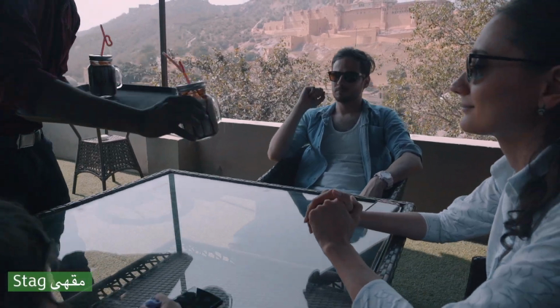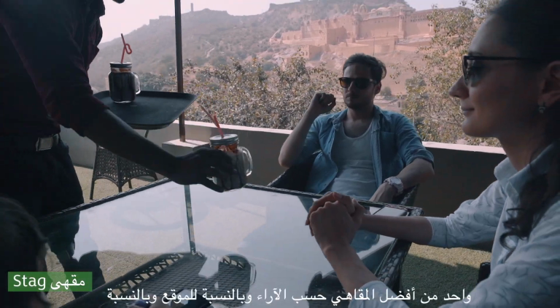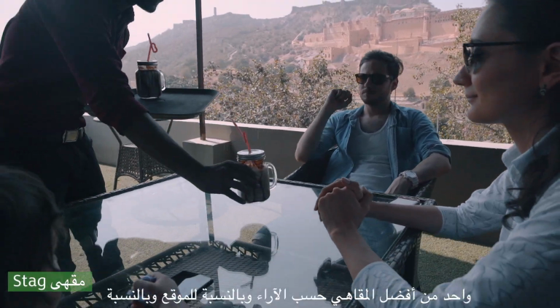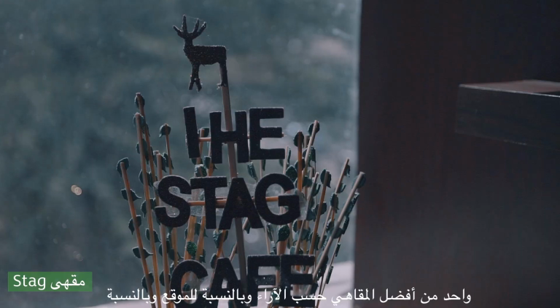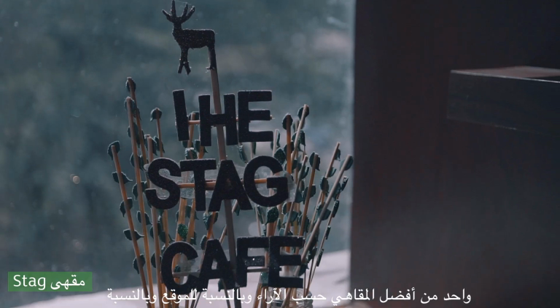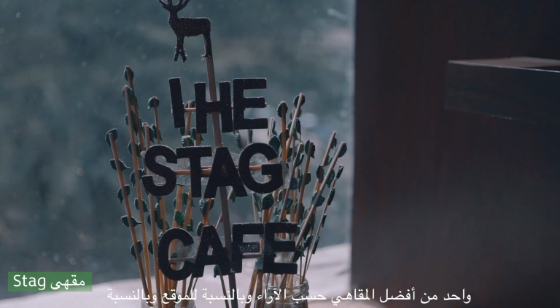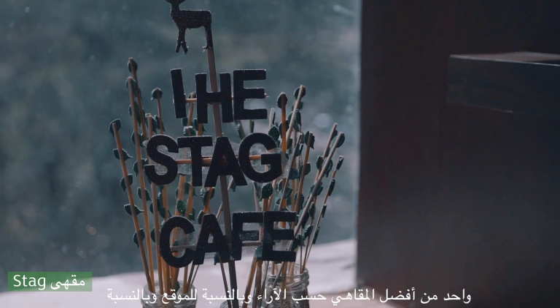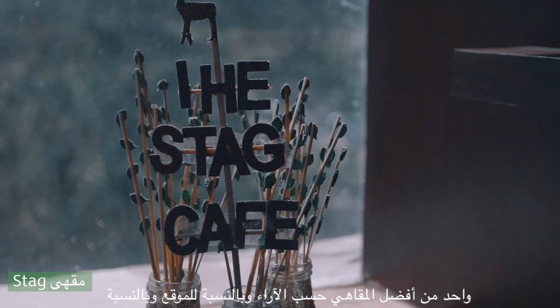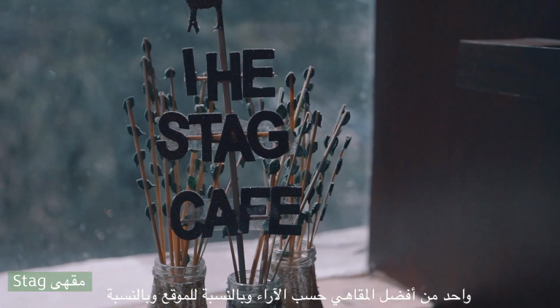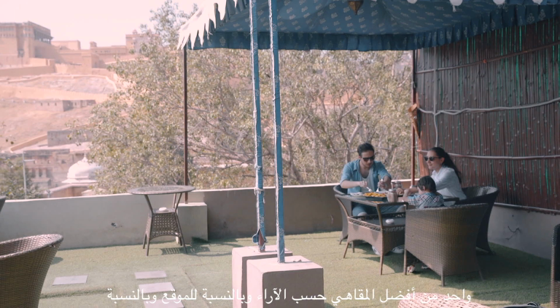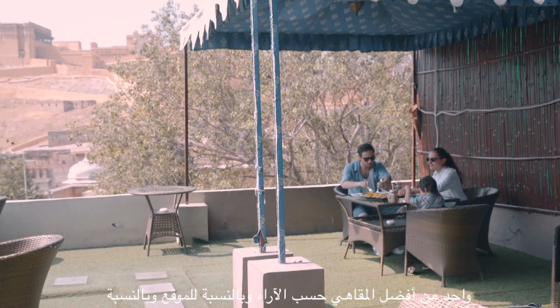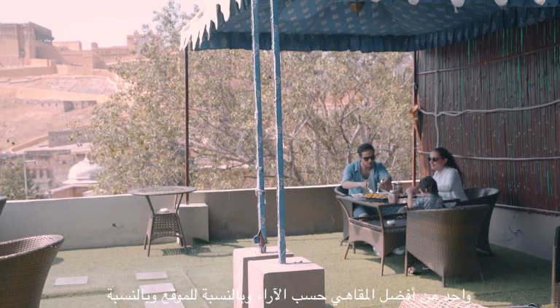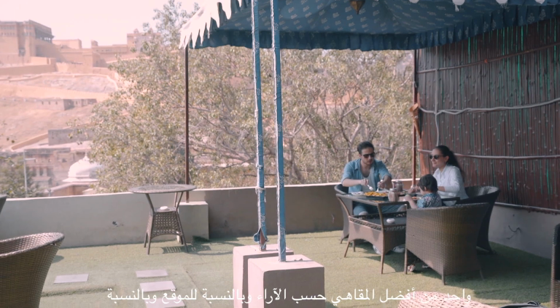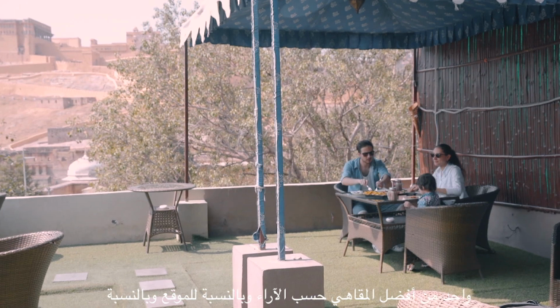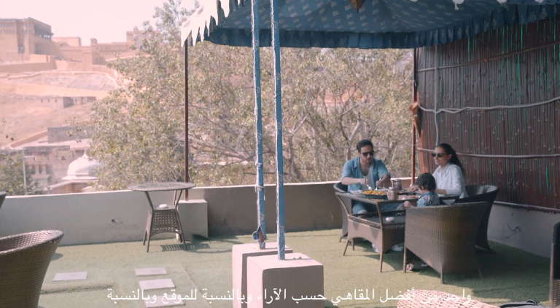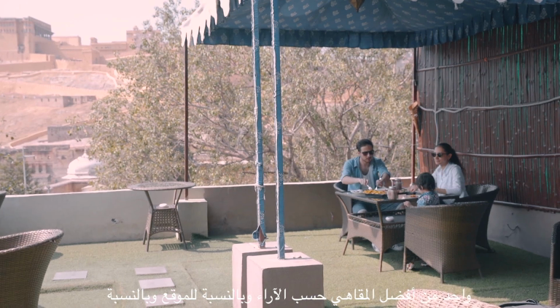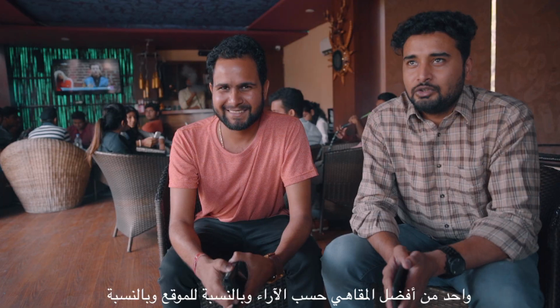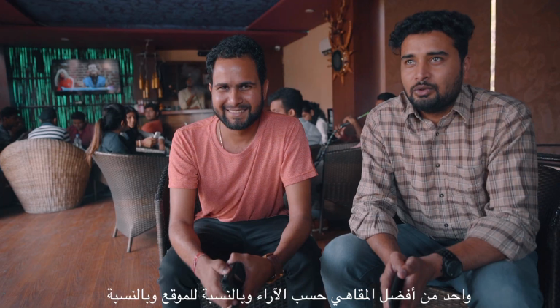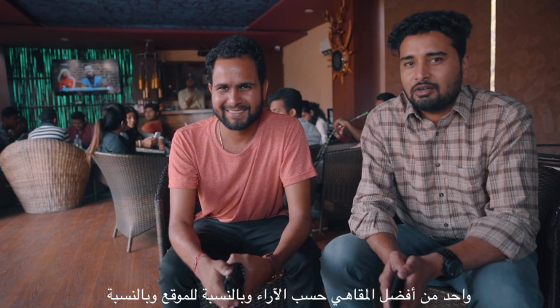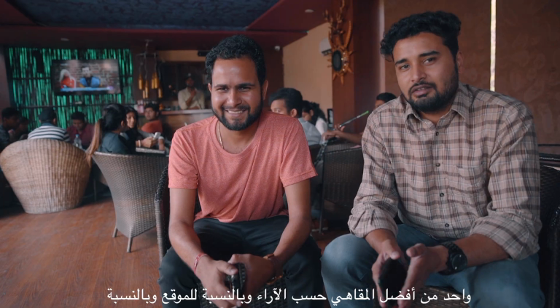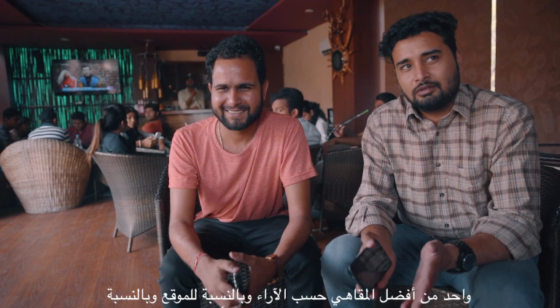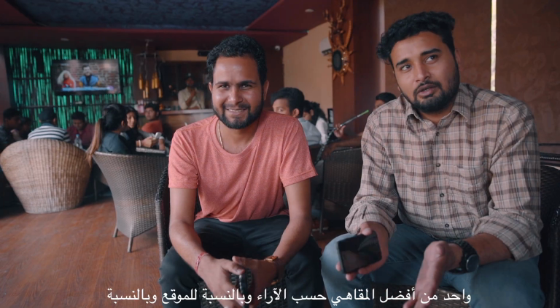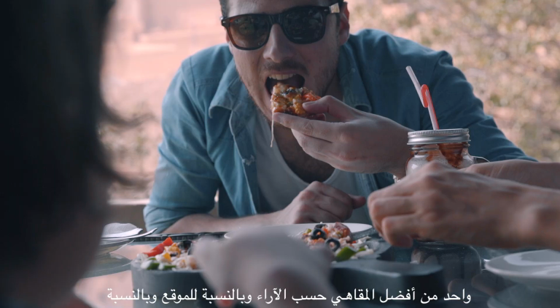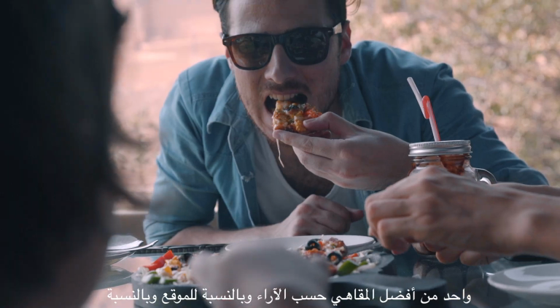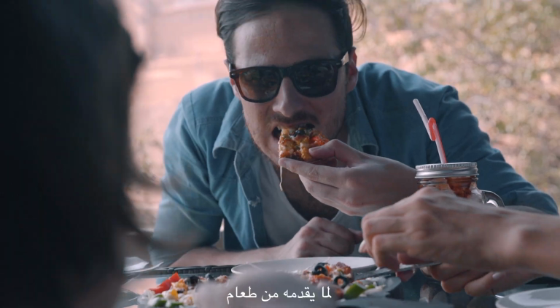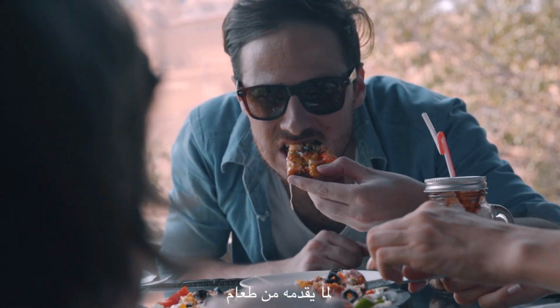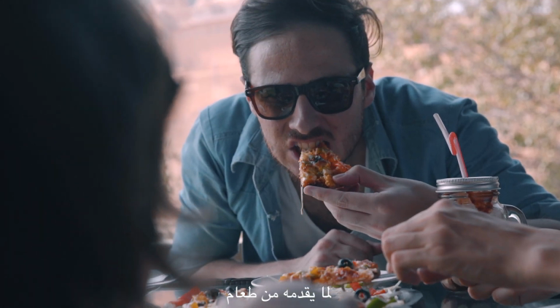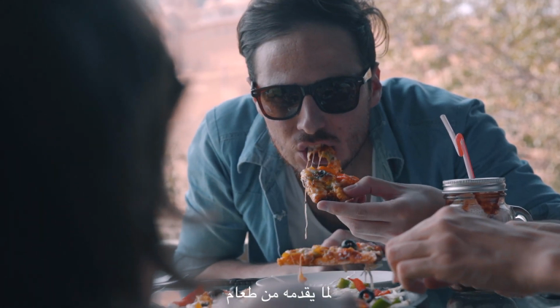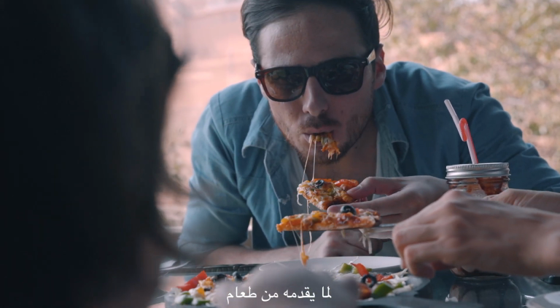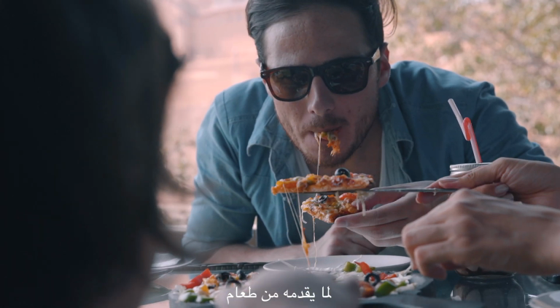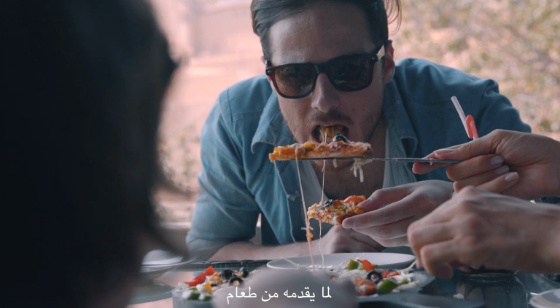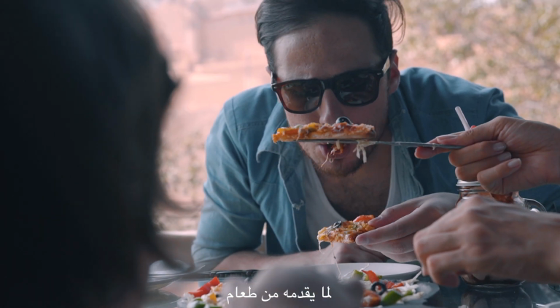It's one of the best cafes according to the view, the location, and the food.